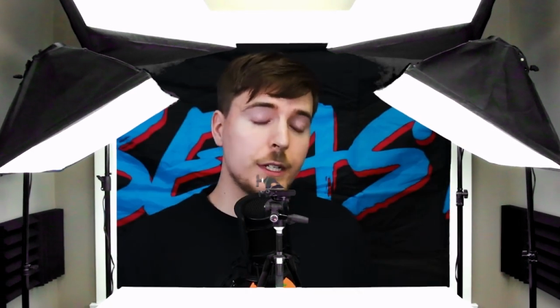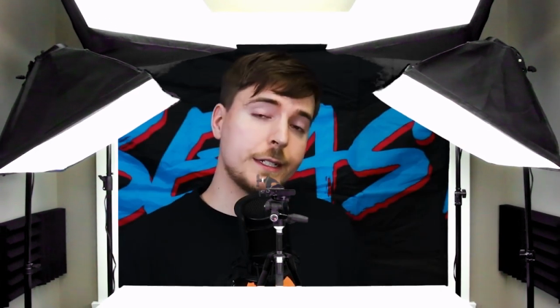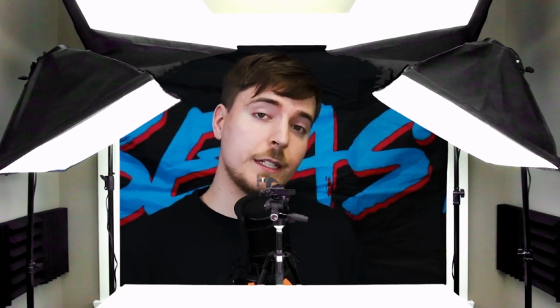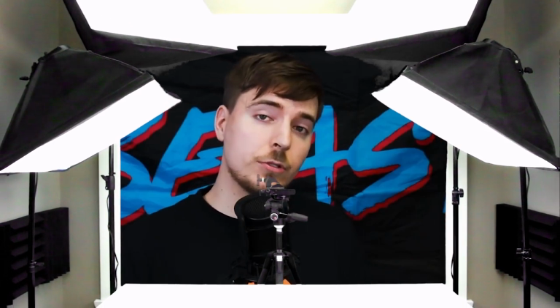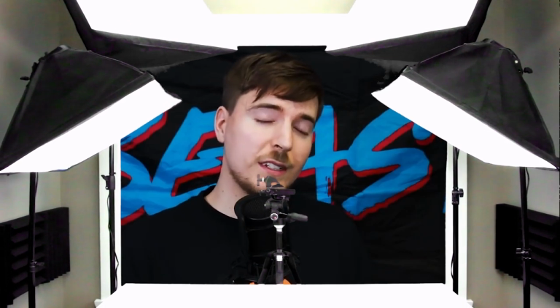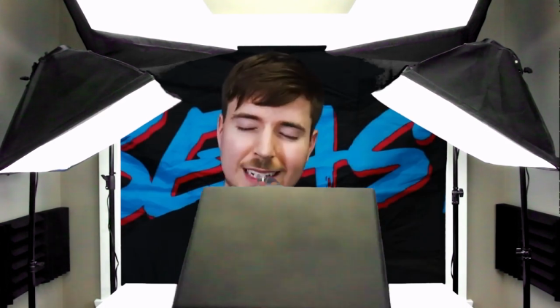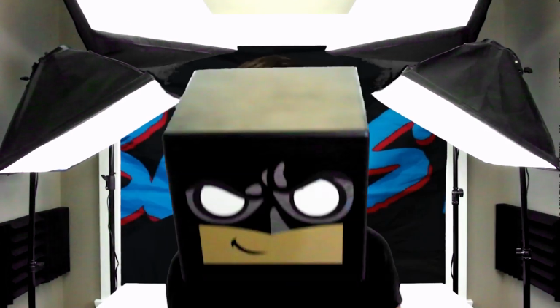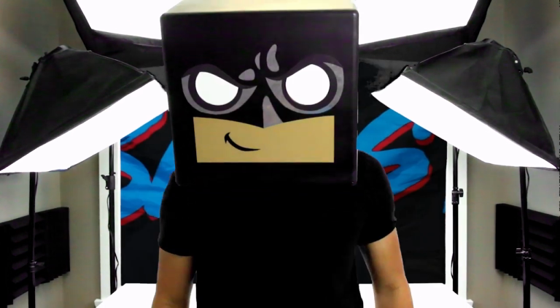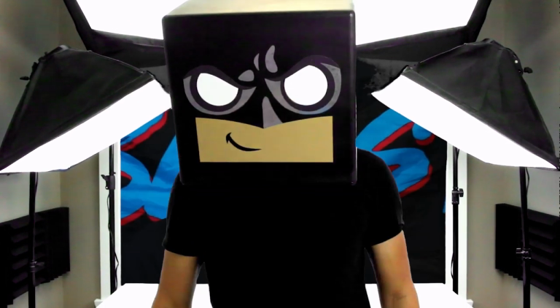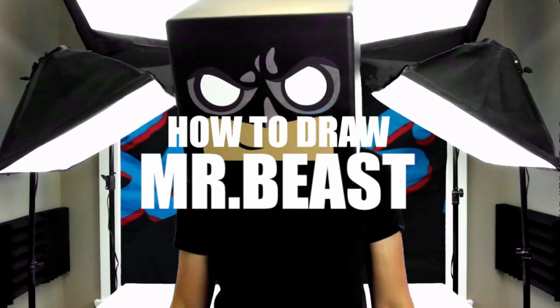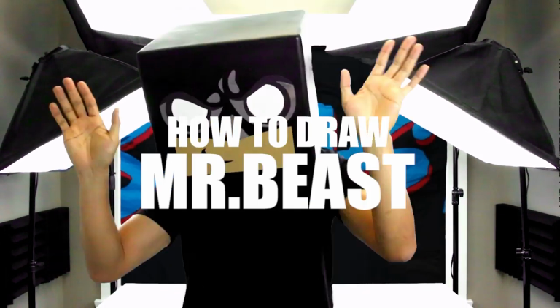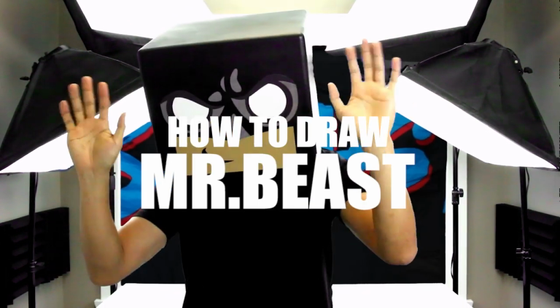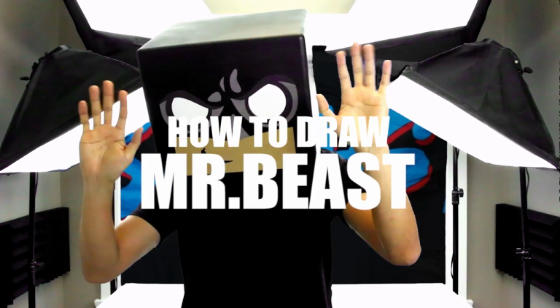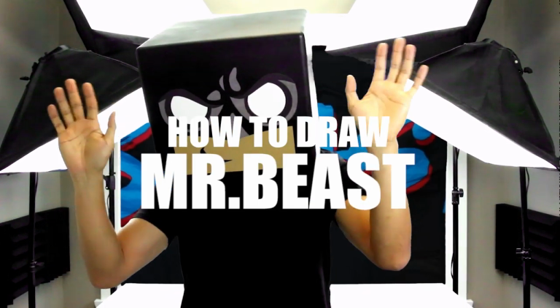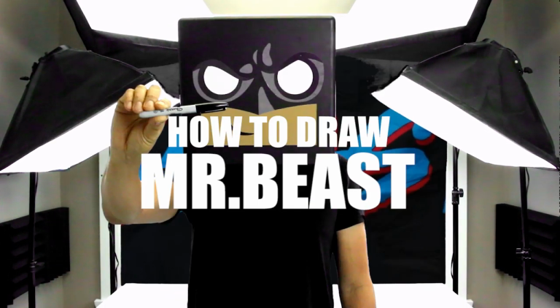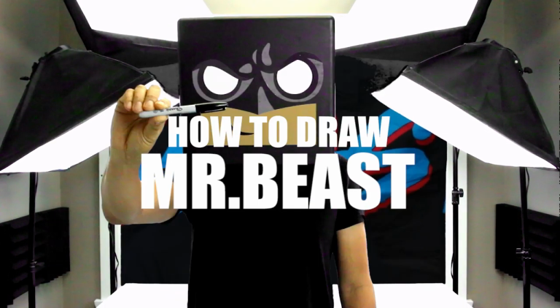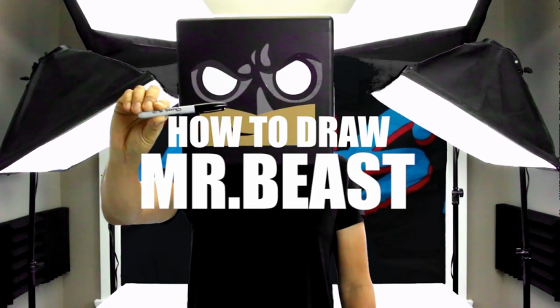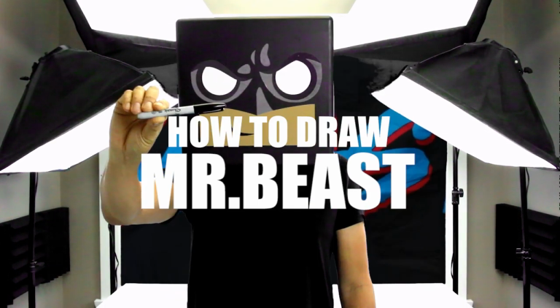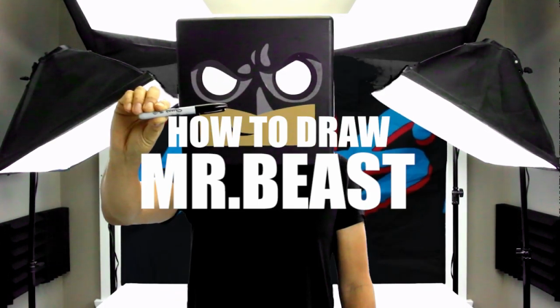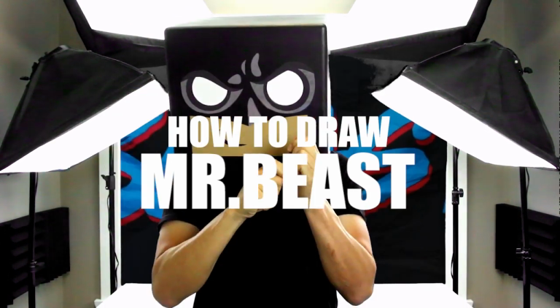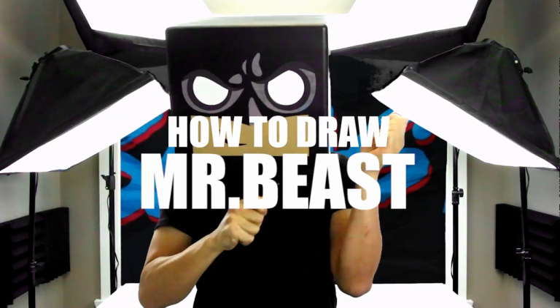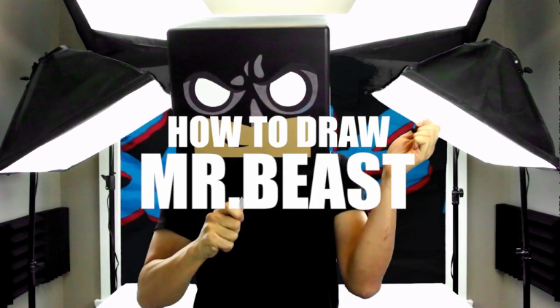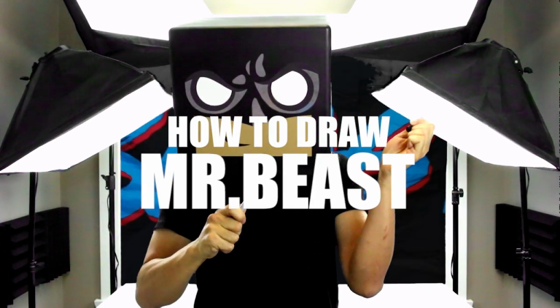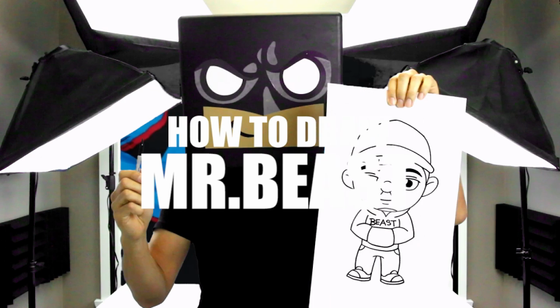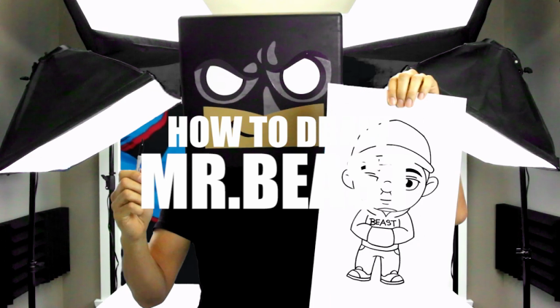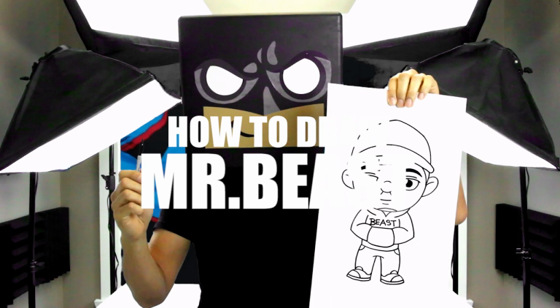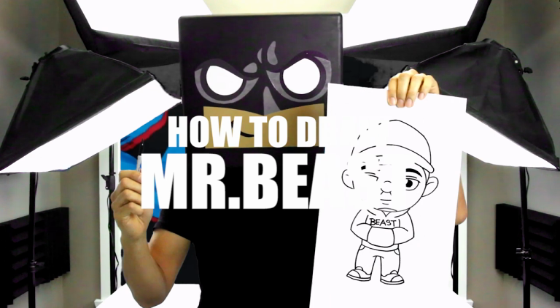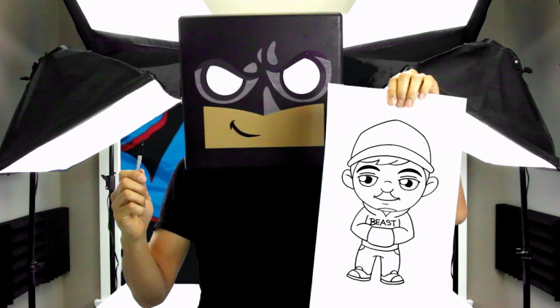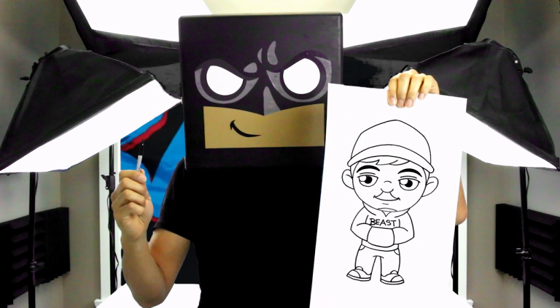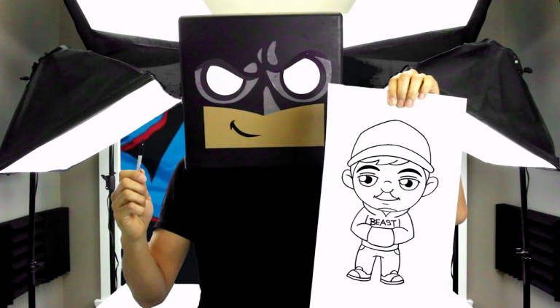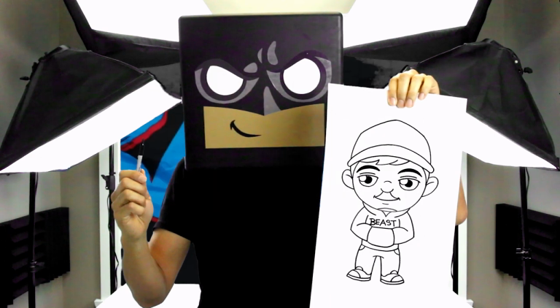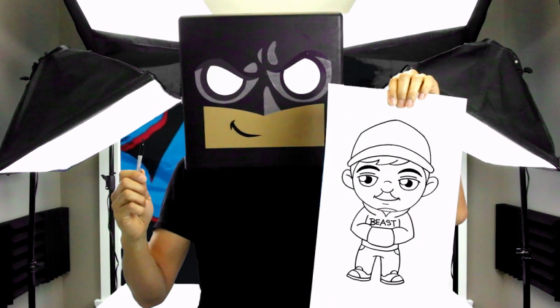What's up everyone and welcome to the club. In today's video we're going to be drawing Jimmy Donaldson, otherwise known as Mr. Beast.